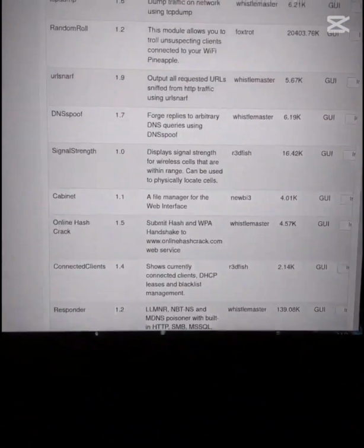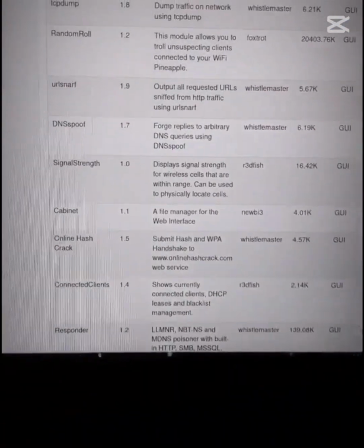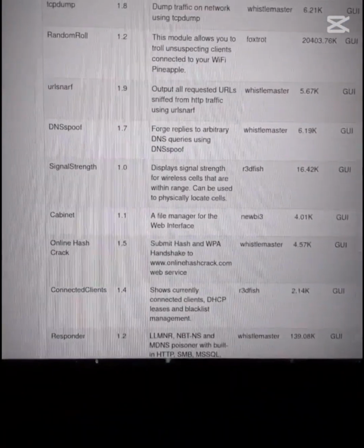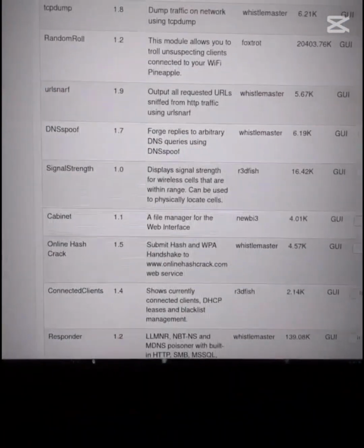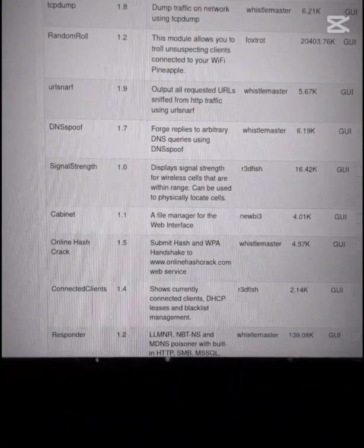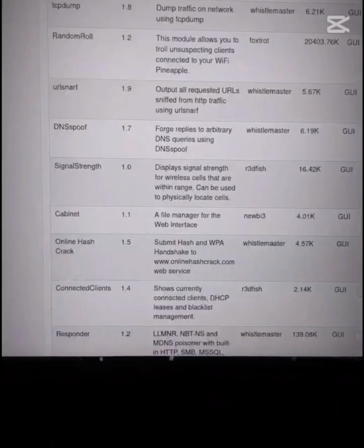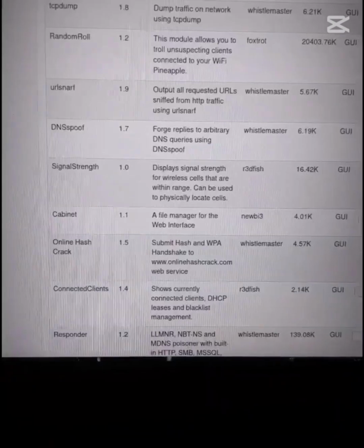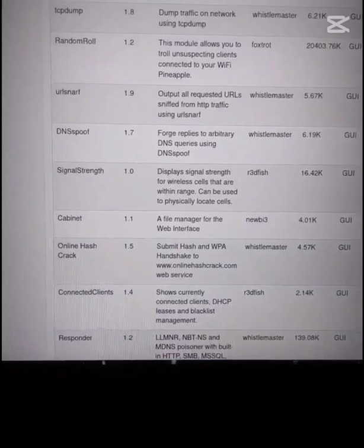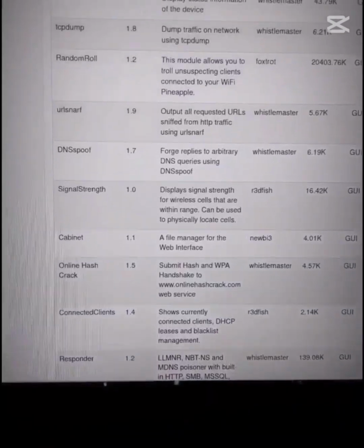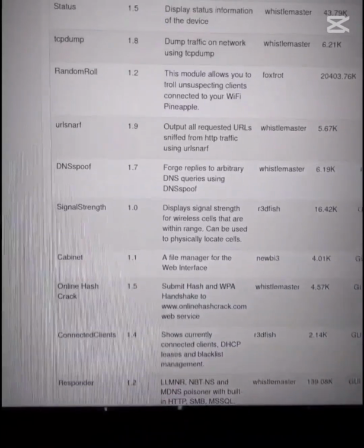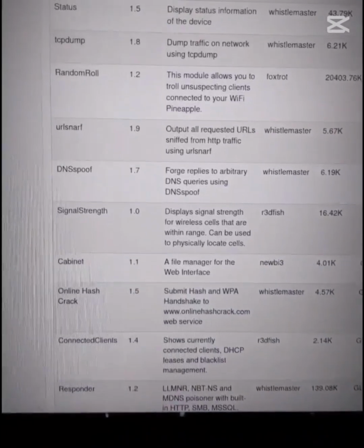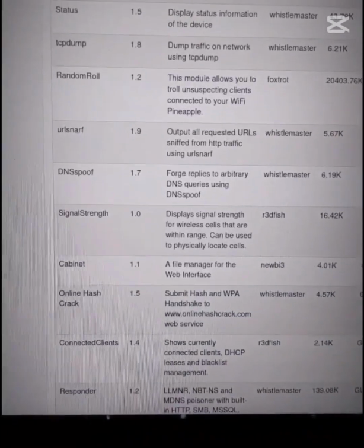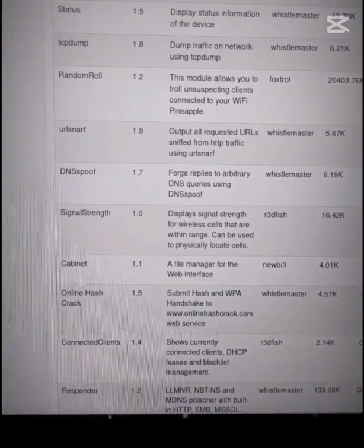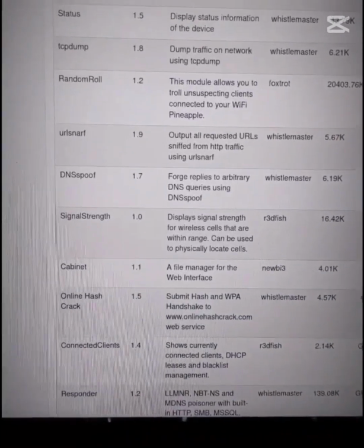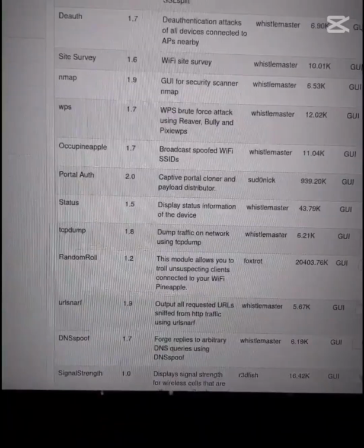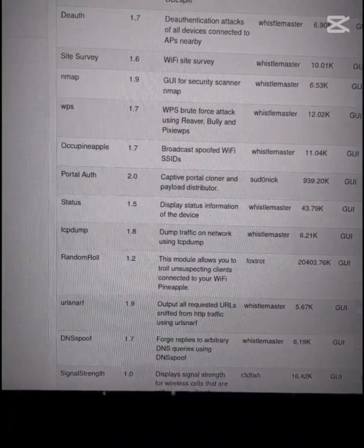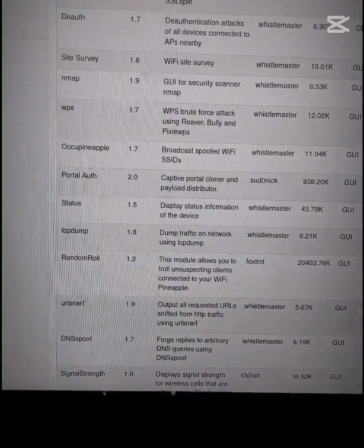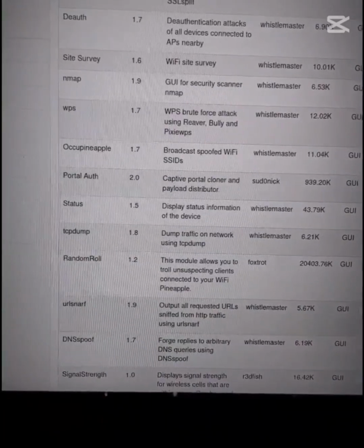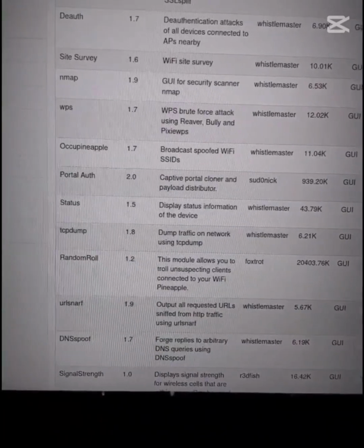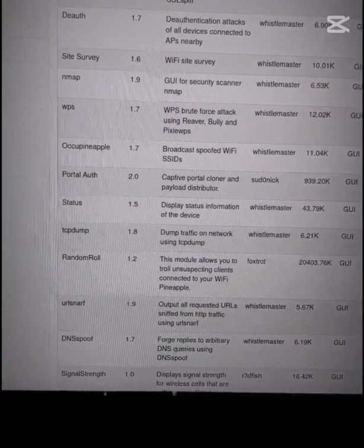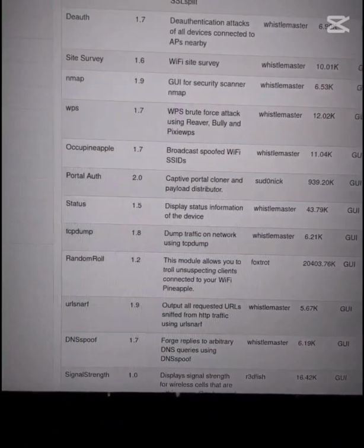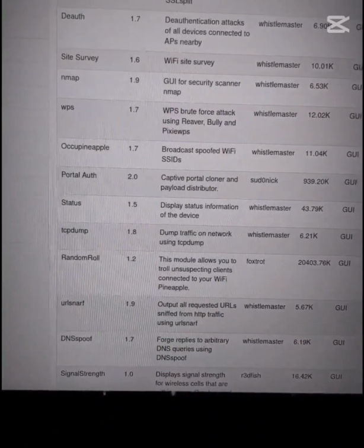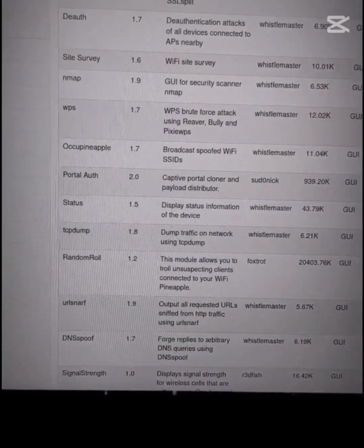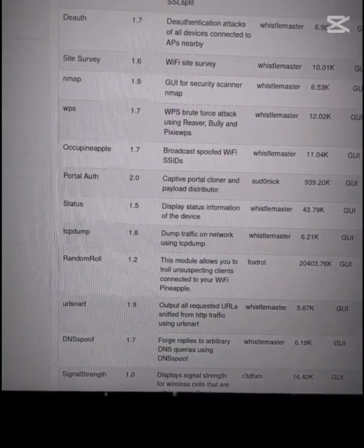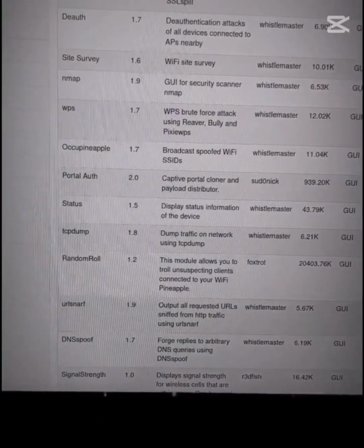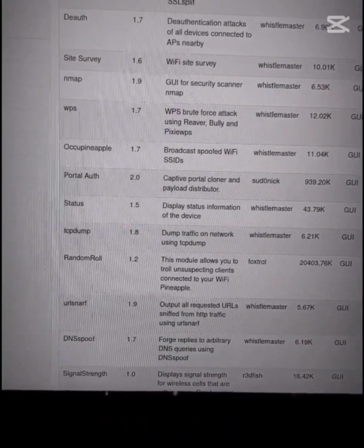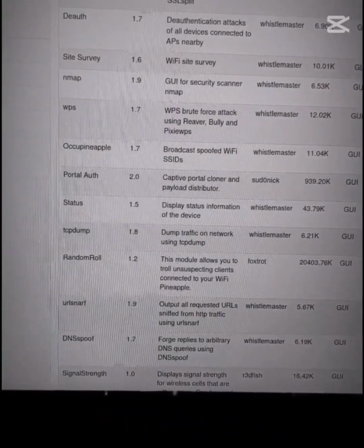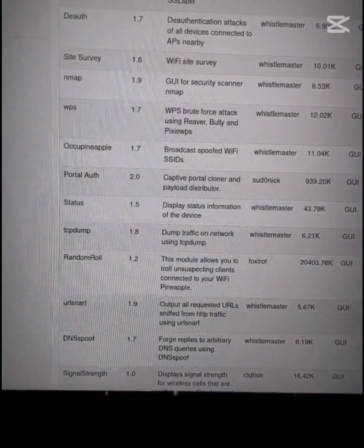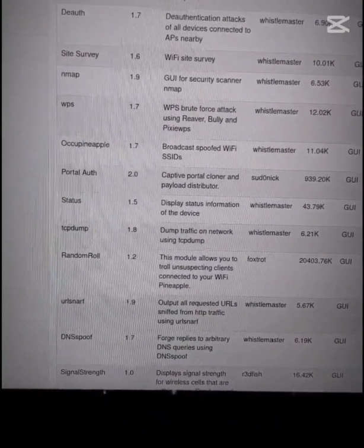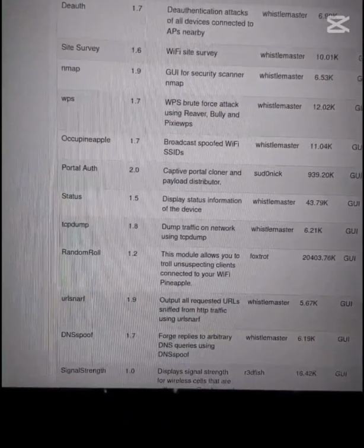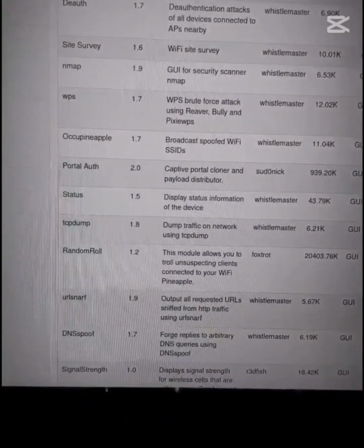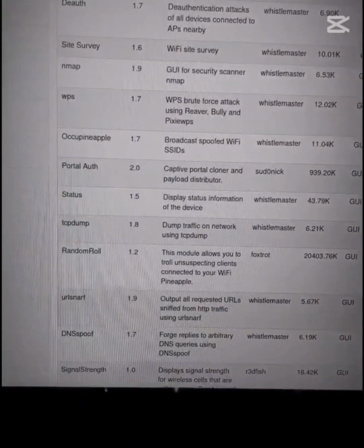Anywhere from online hash cracking and password cracking, to TCP dumps, Nmap scans, DNS spoofing, and more.